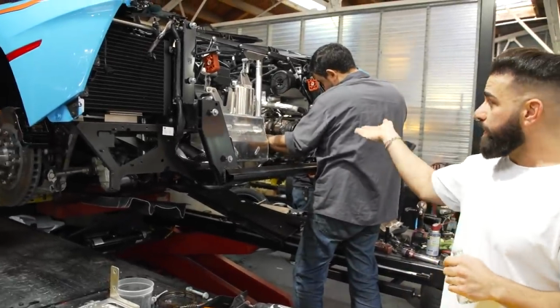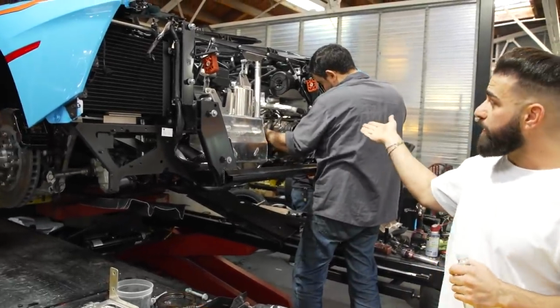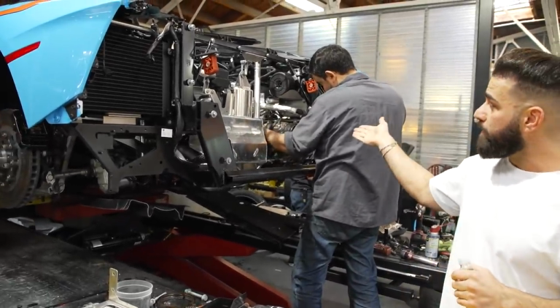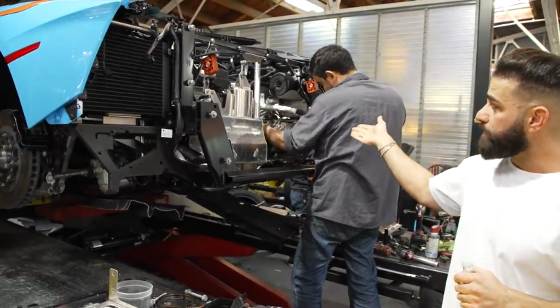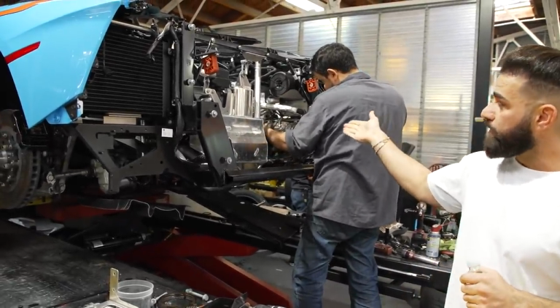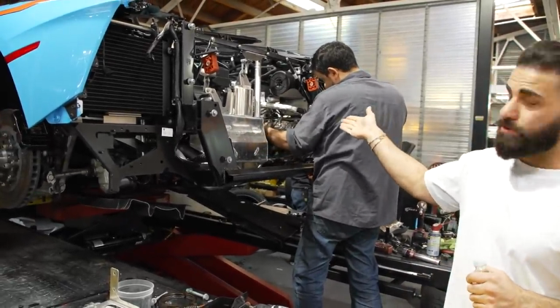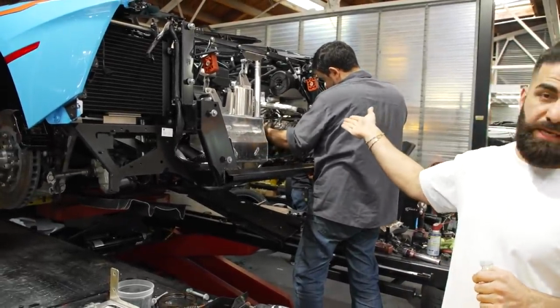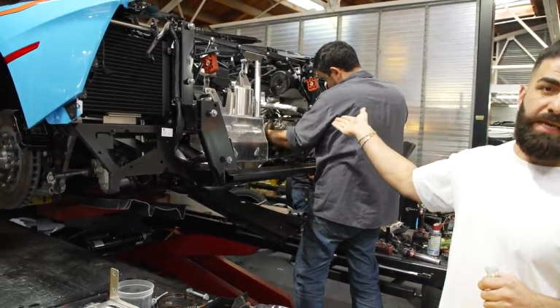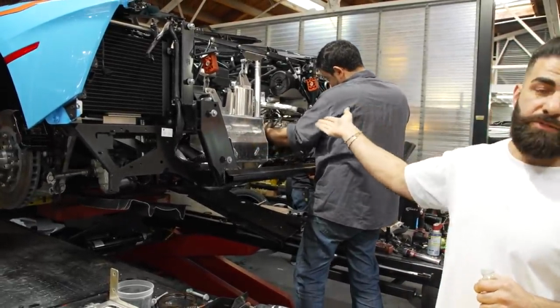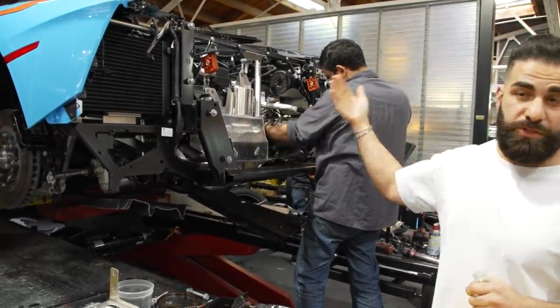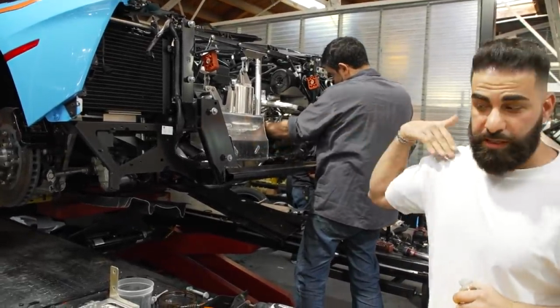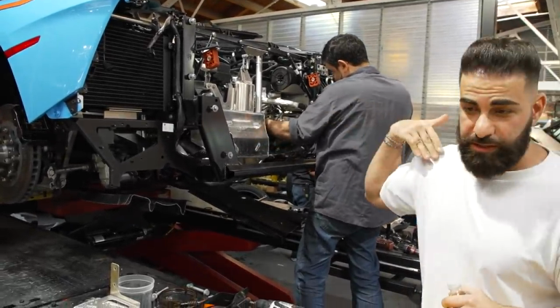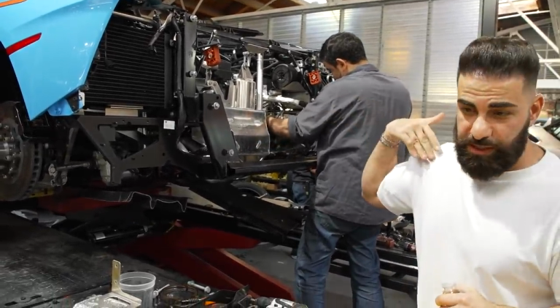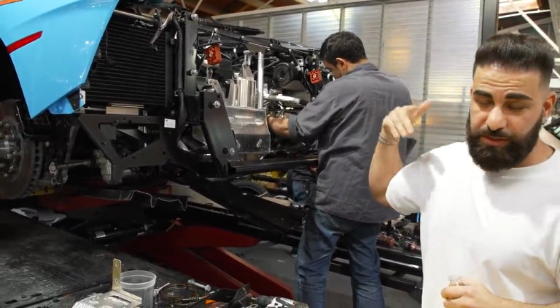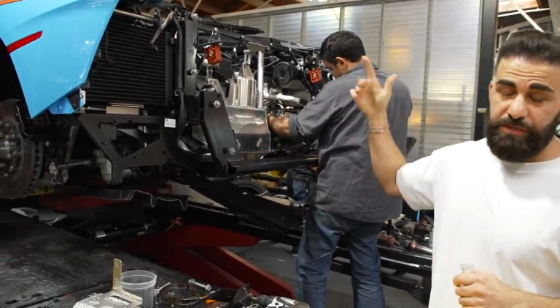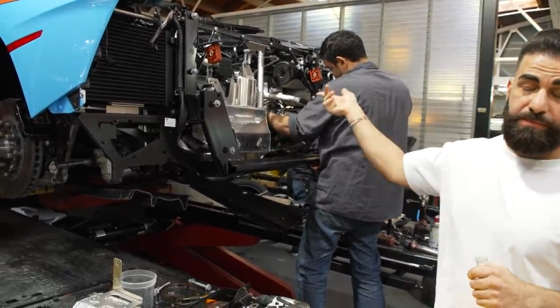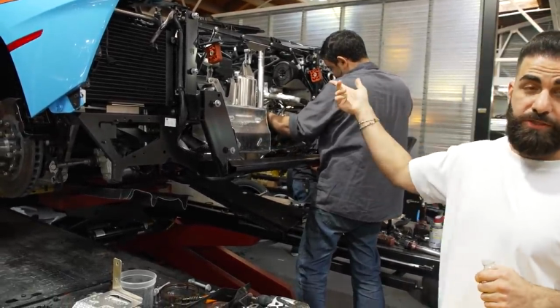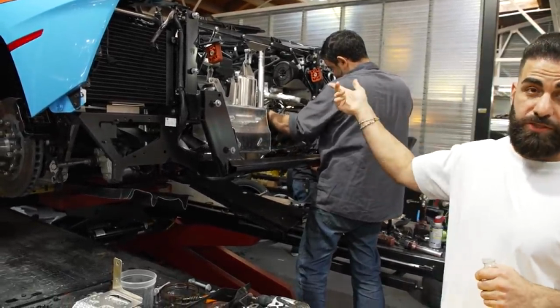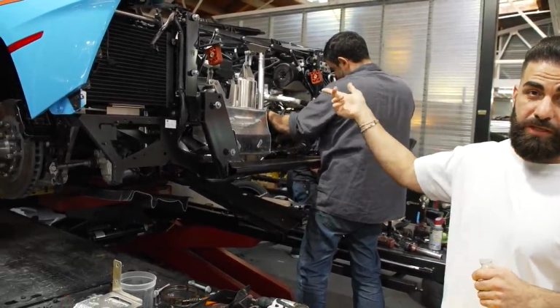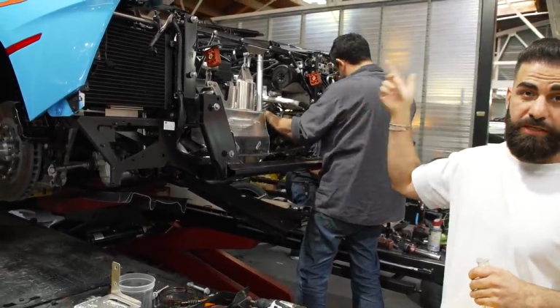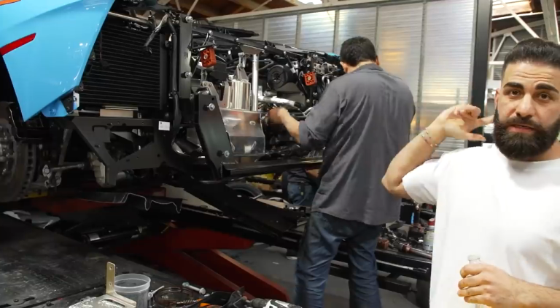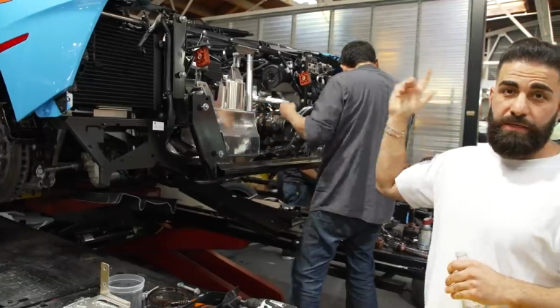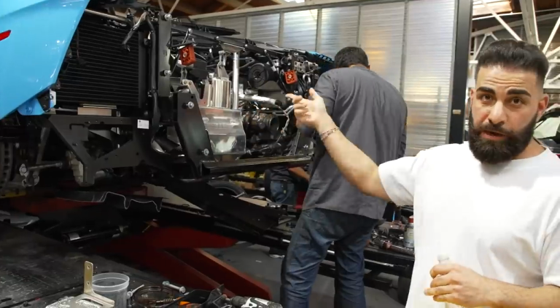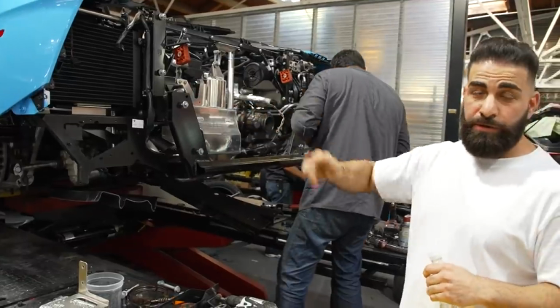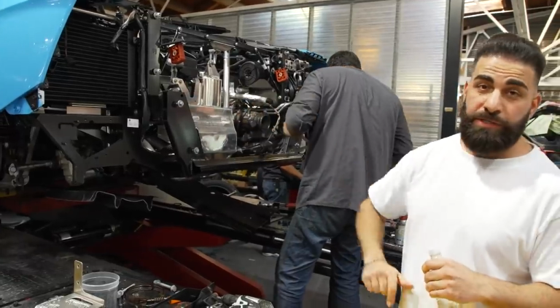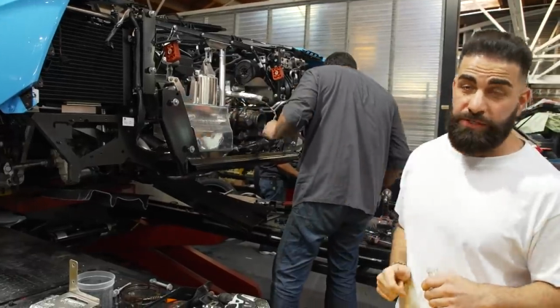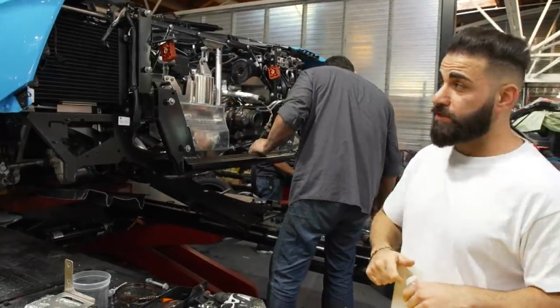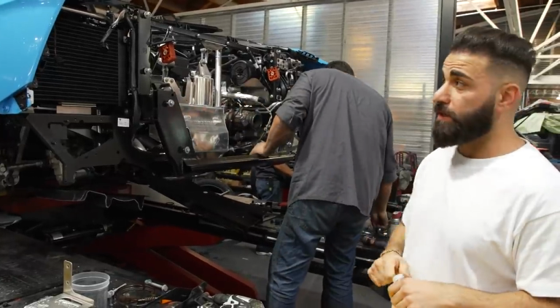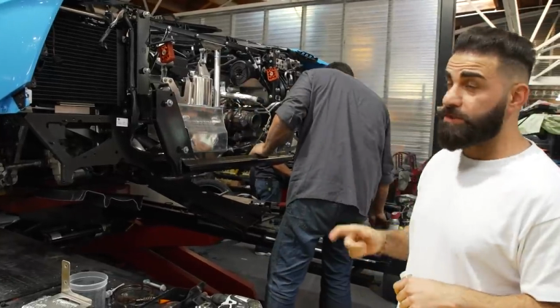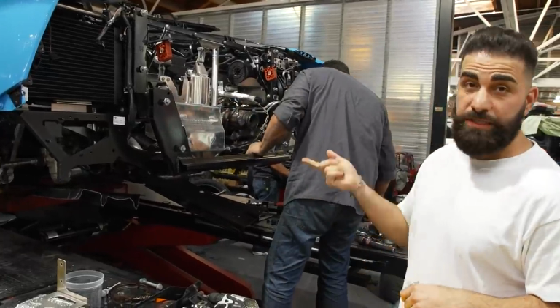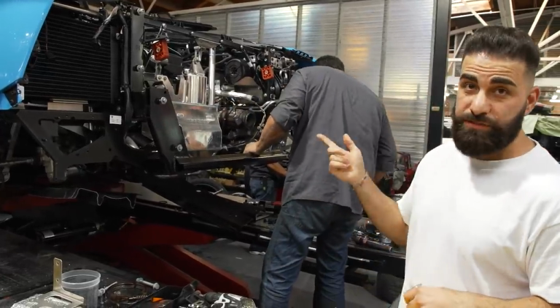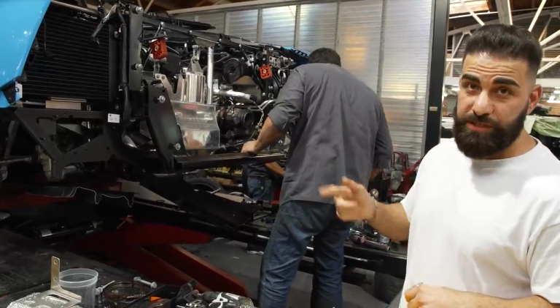So right now we're taking out the stock exhaust and we're gonna be installing our own exhaust on this SVJ.